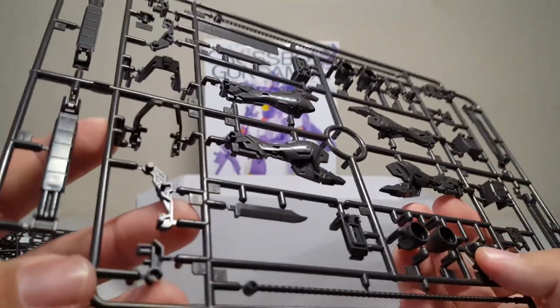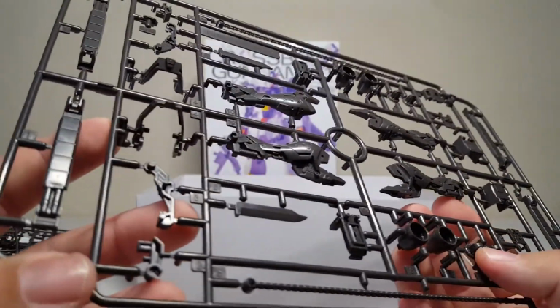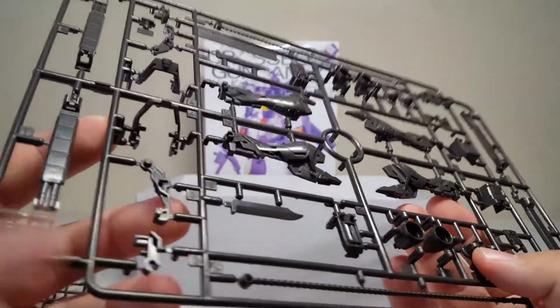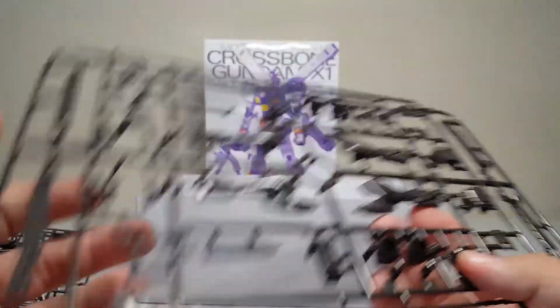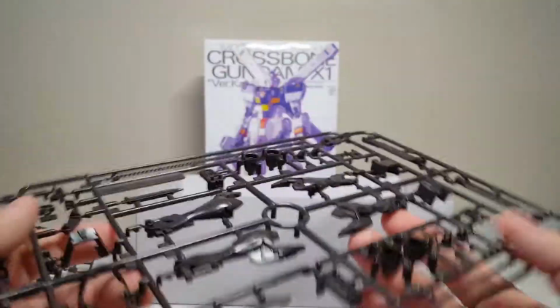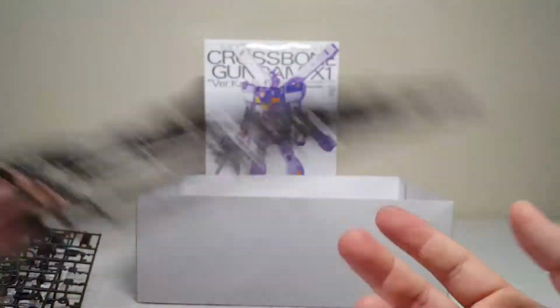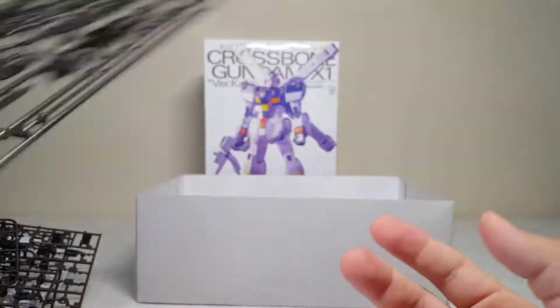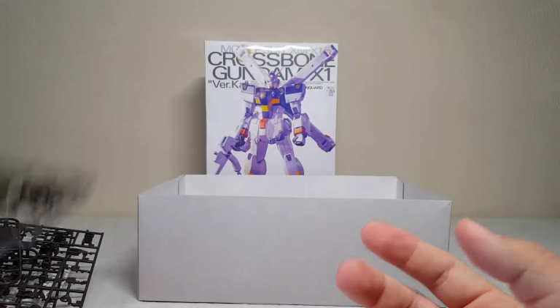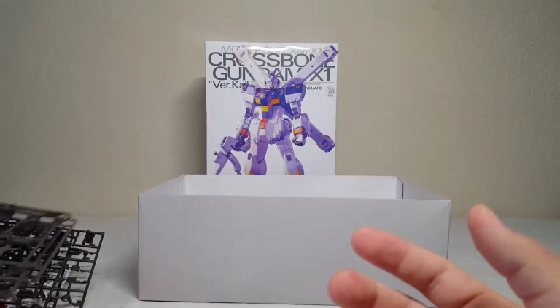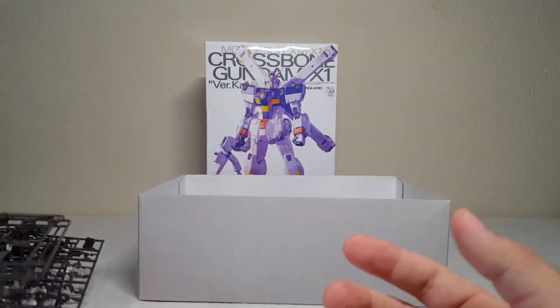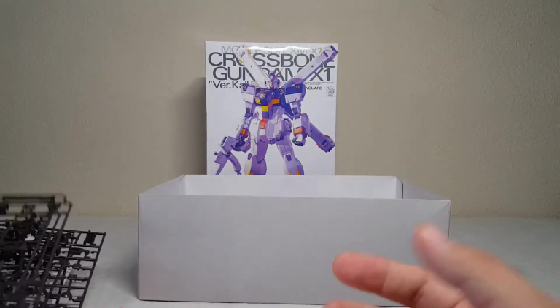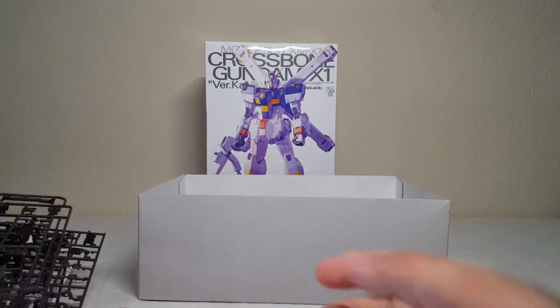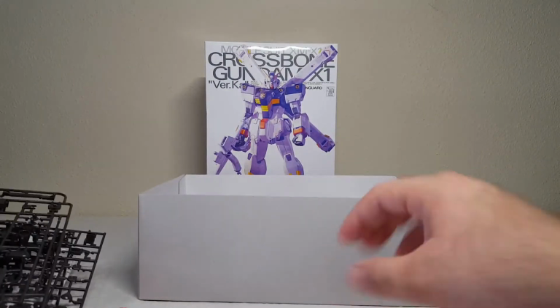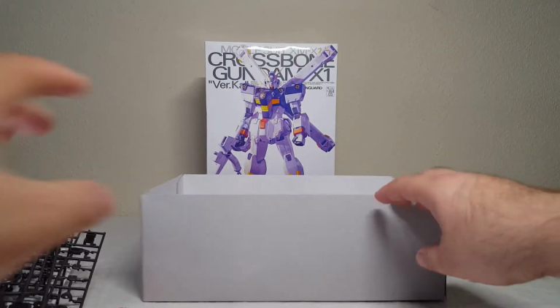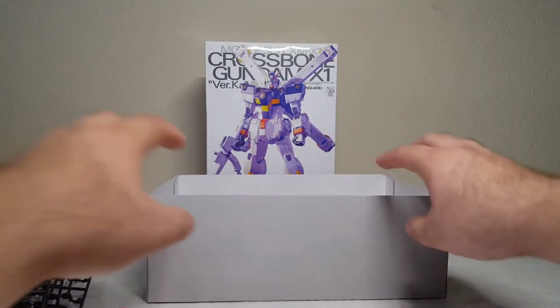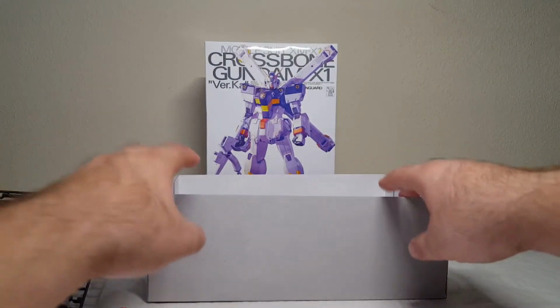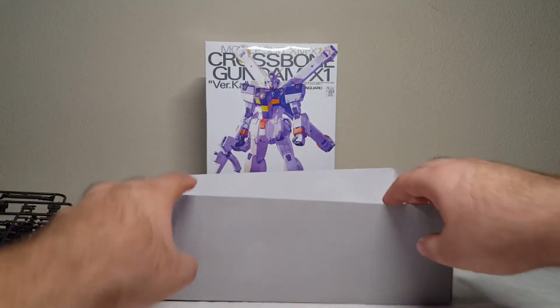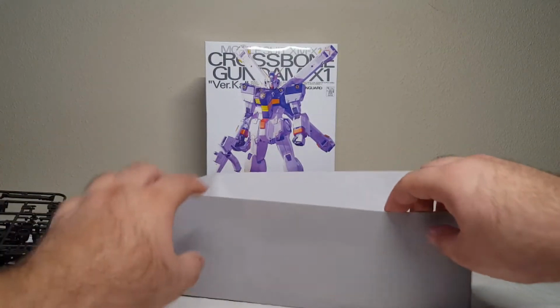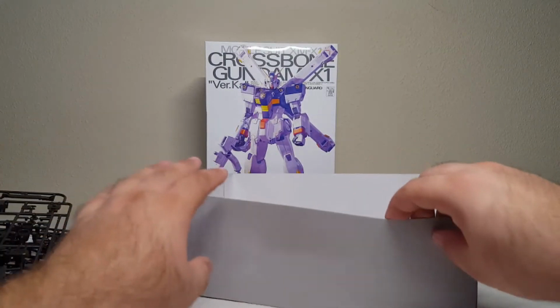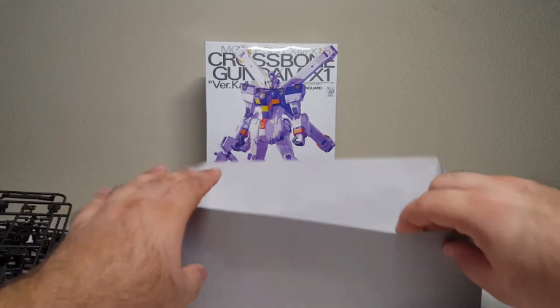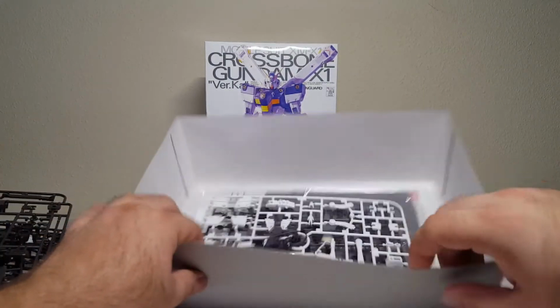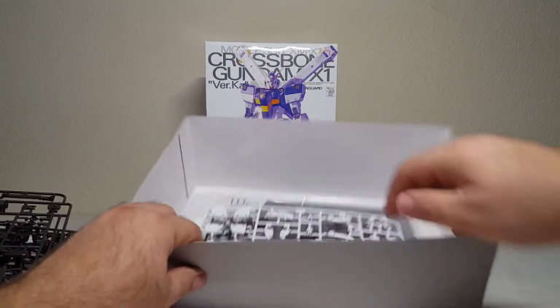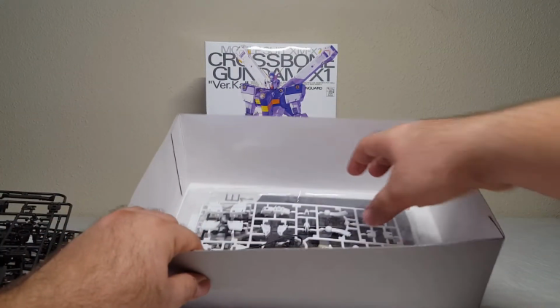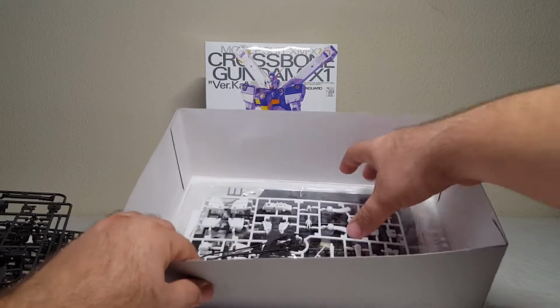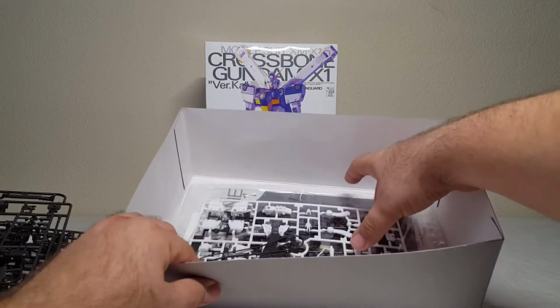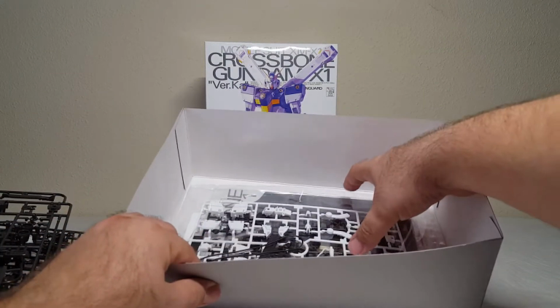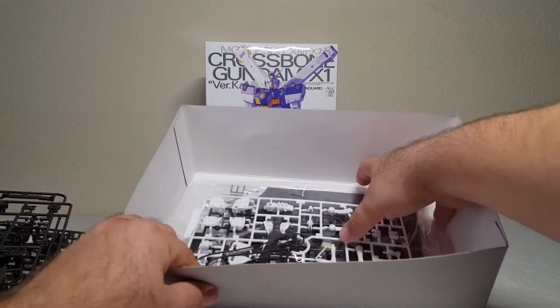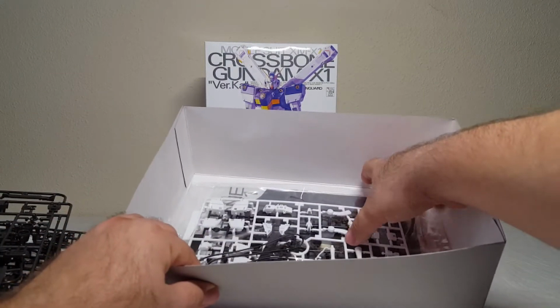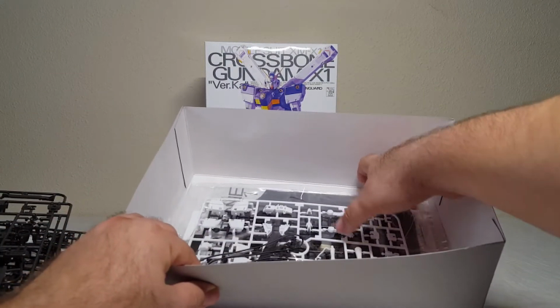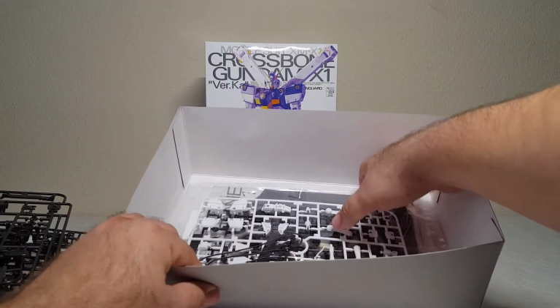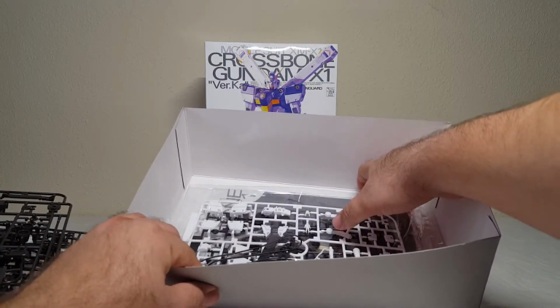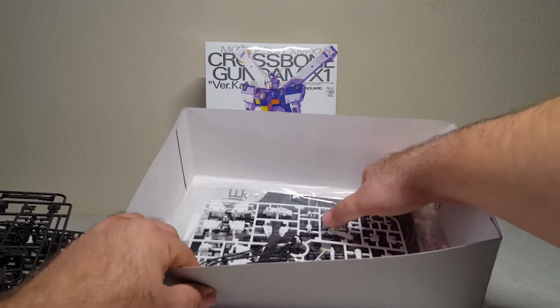There are two of them actually — one over here too. Got a little knife, it's got all kinds of cool stuff. It has the whole pirate motif, which is one reason why the Crossbone is Crossbone.